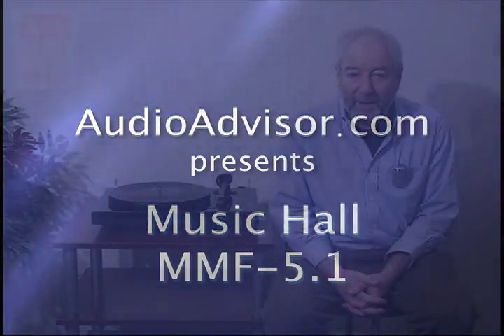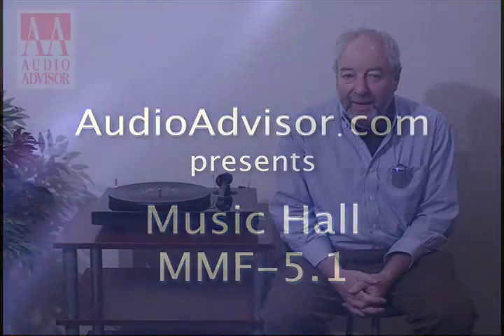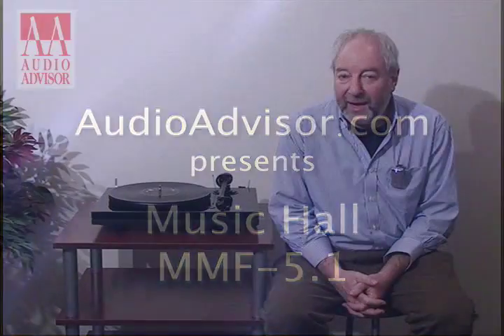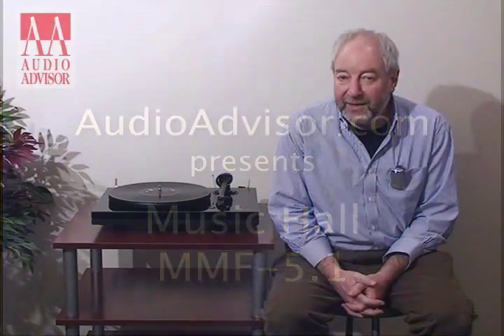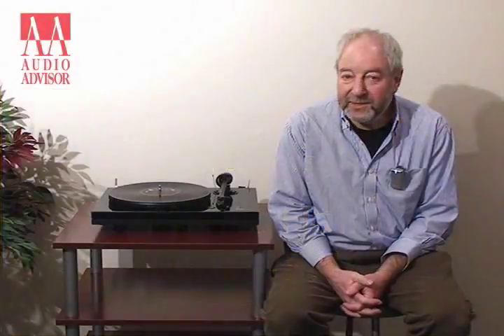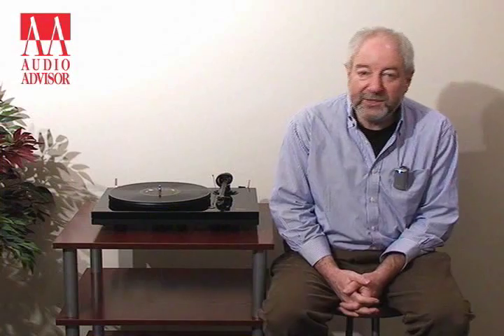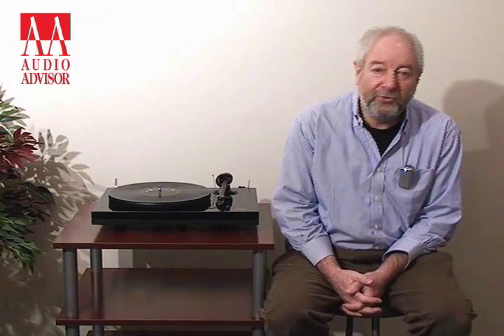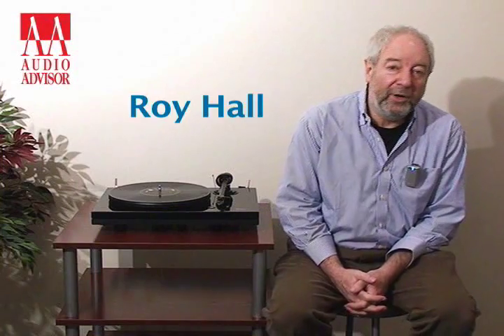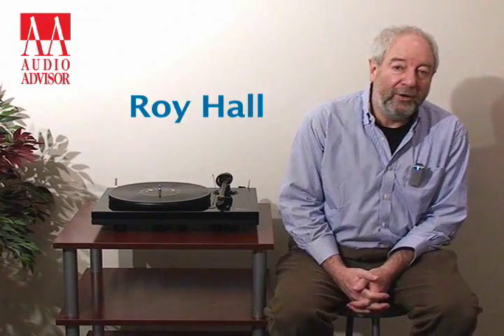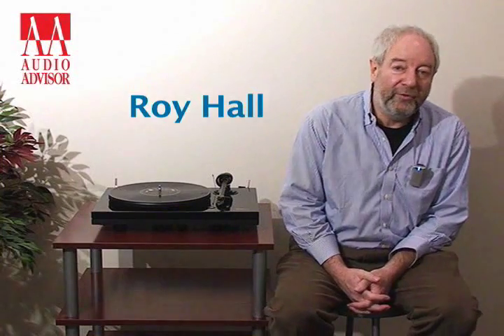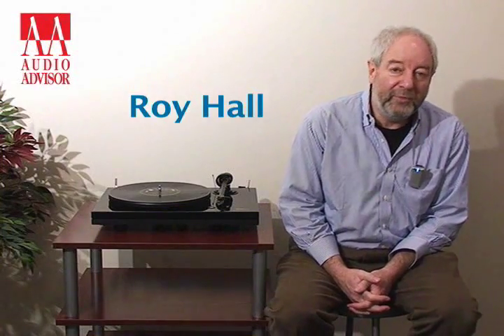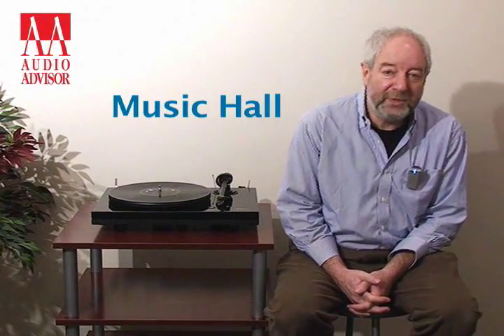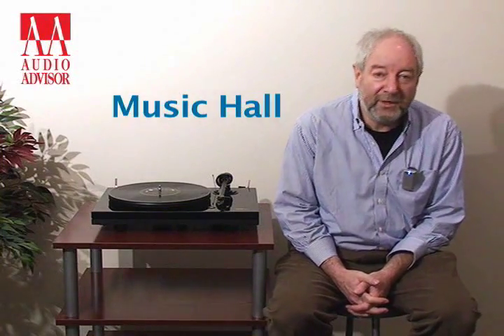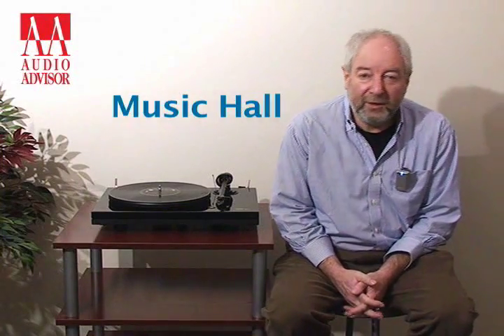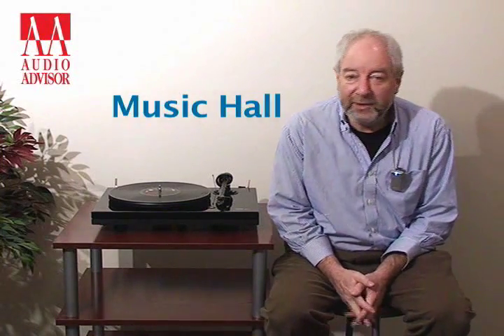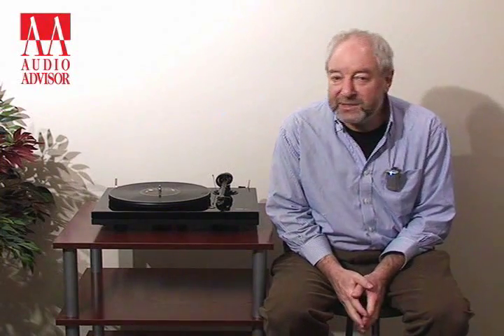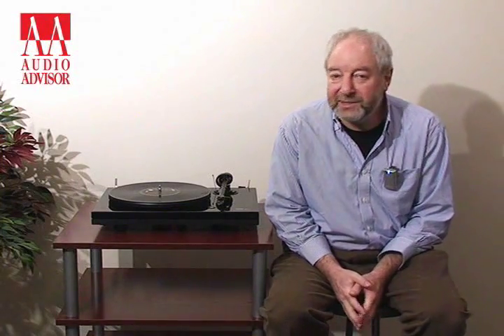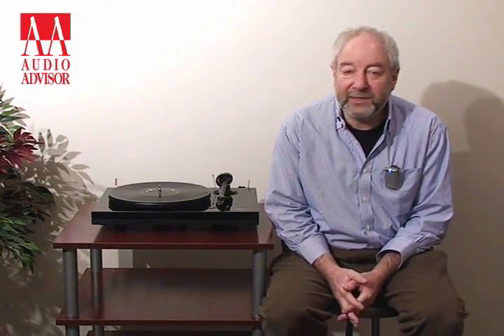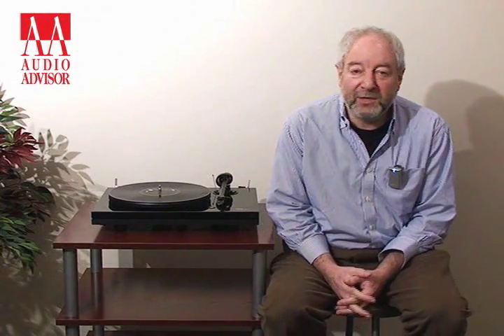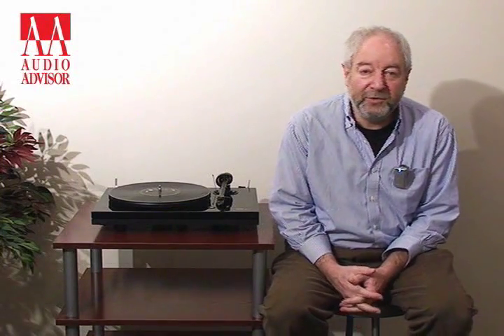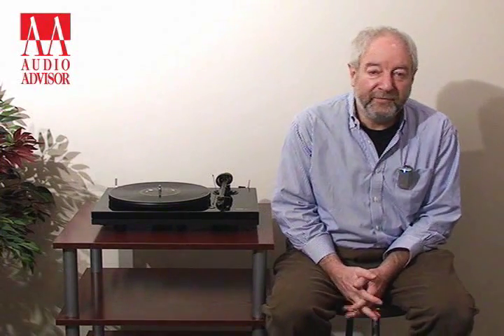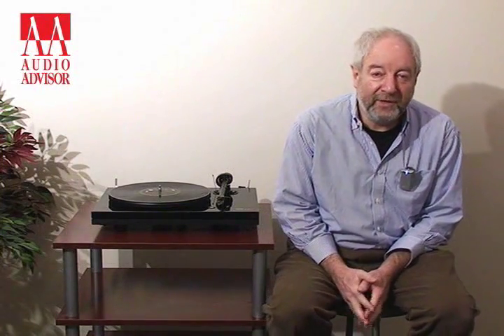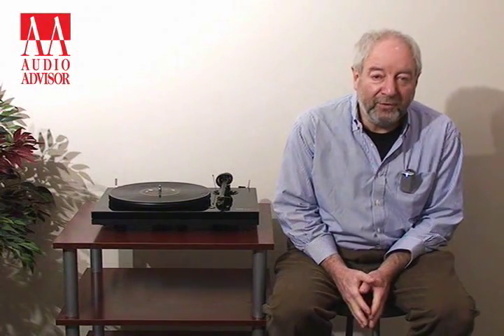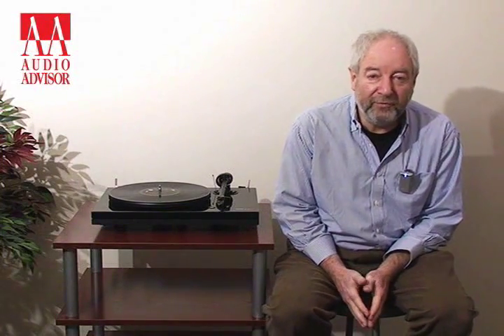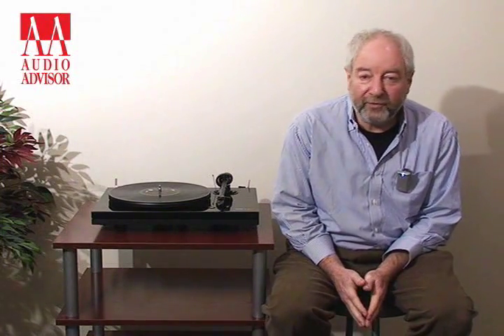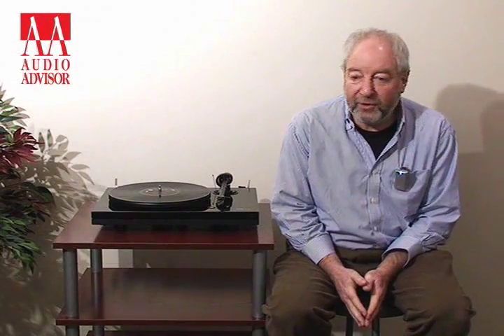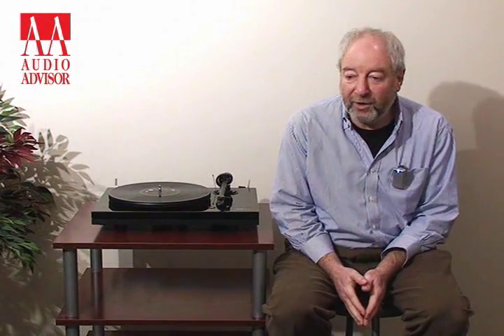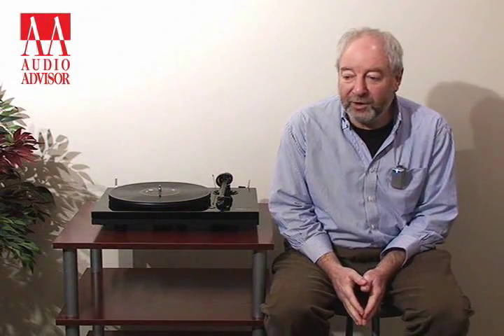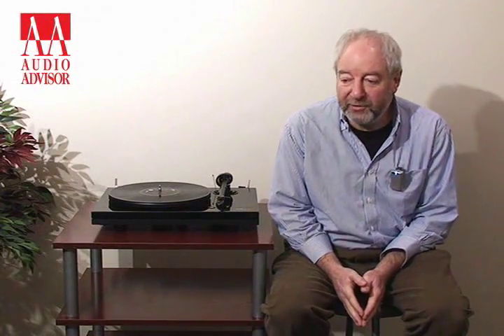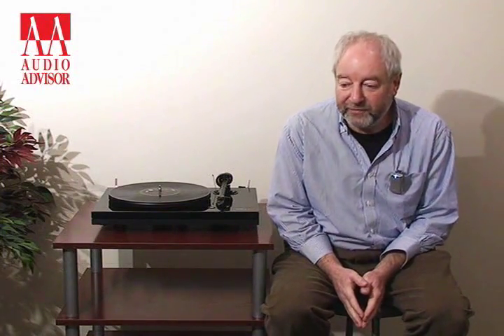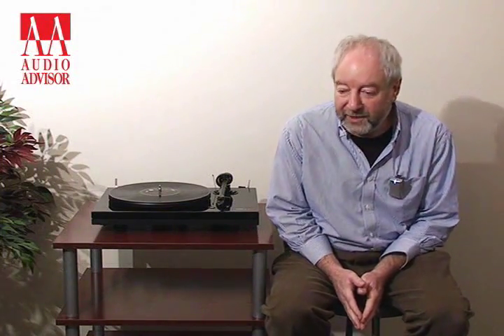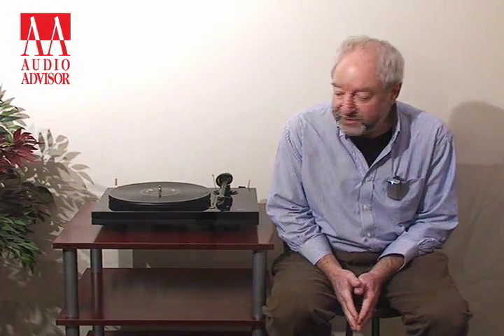Hi, this is Roy Hall from Music Hall and this is an exclusive video for Audio Advisor.